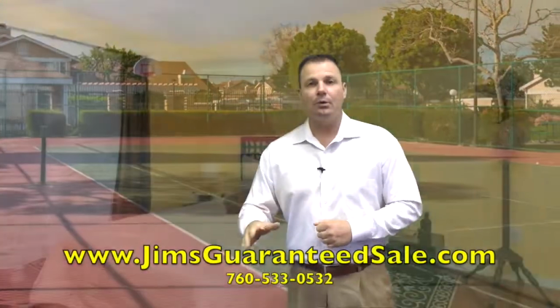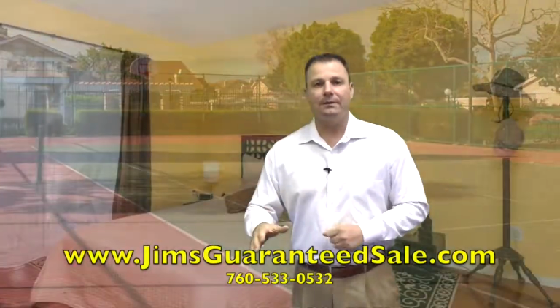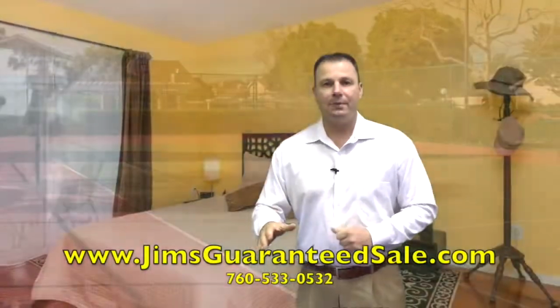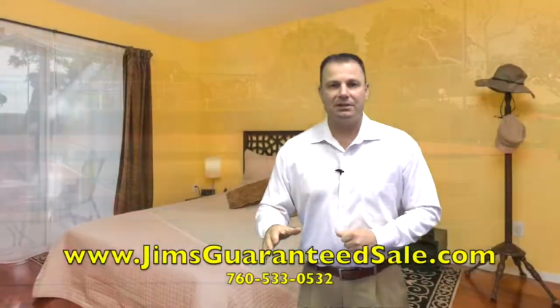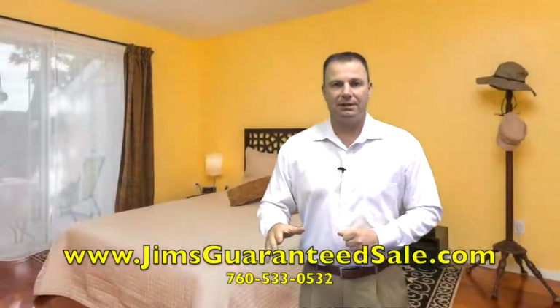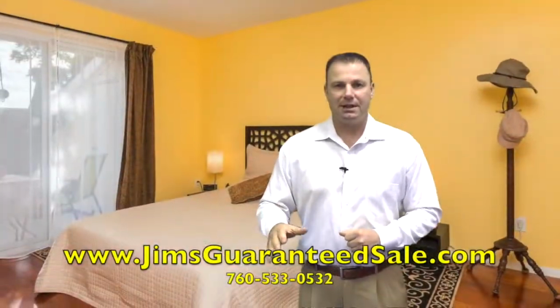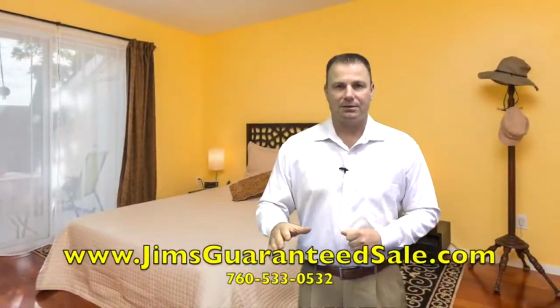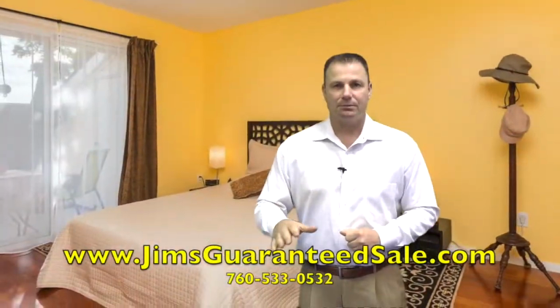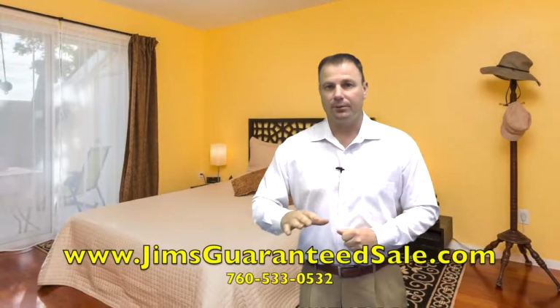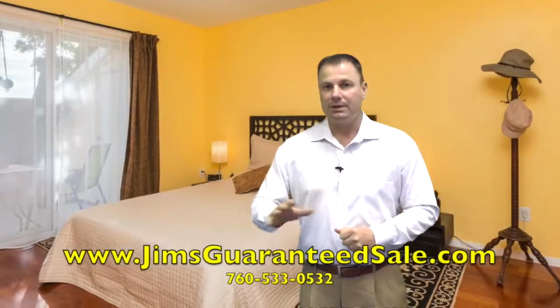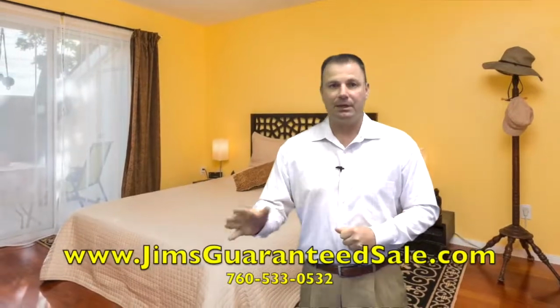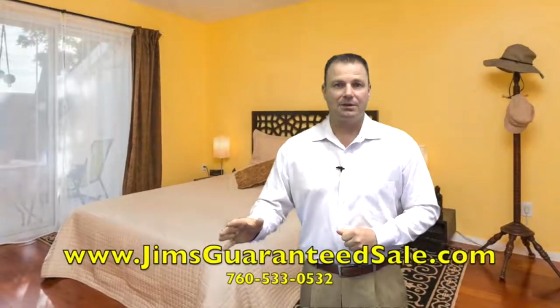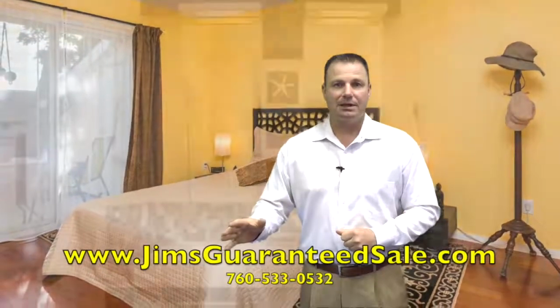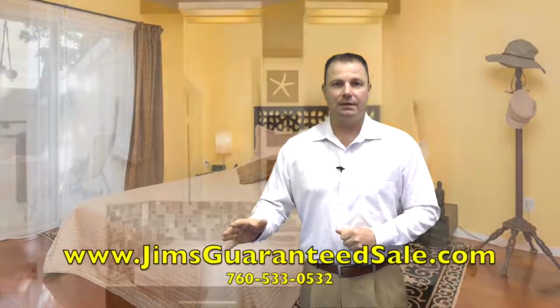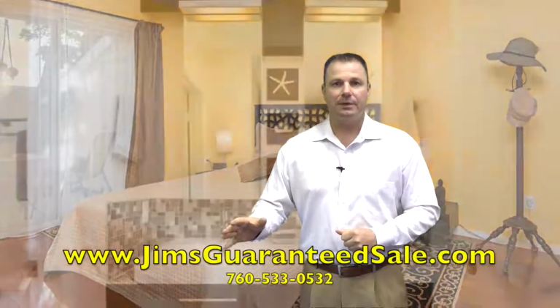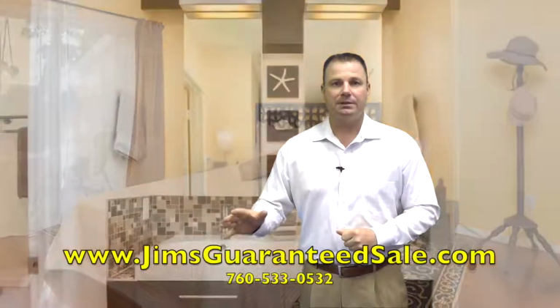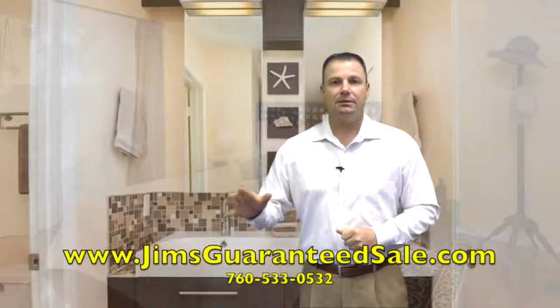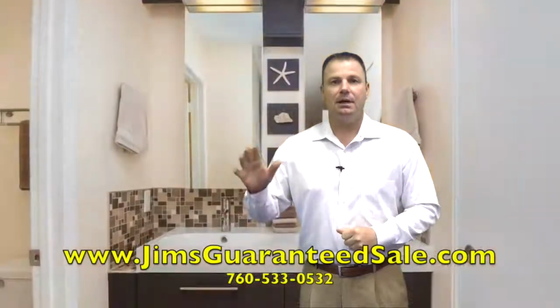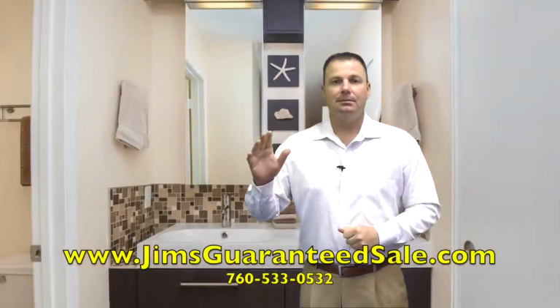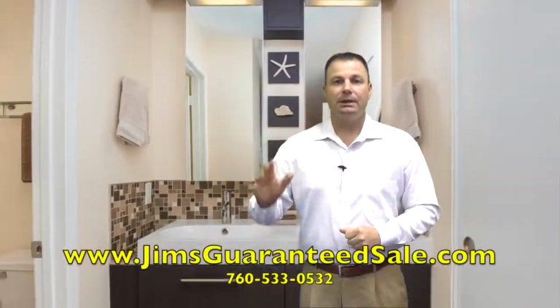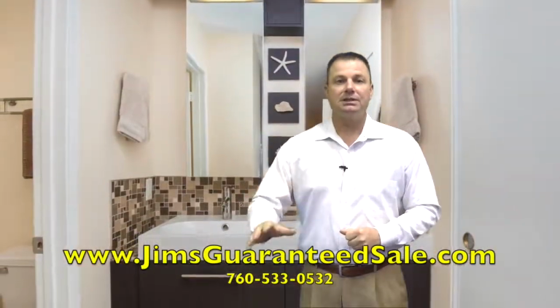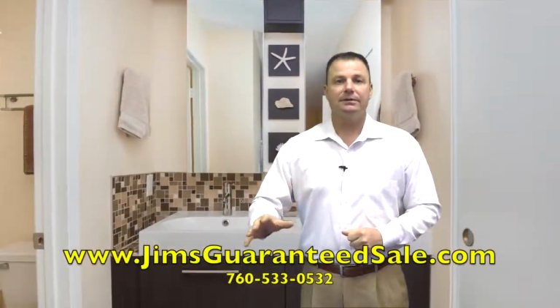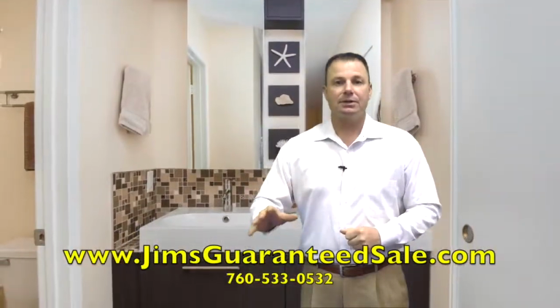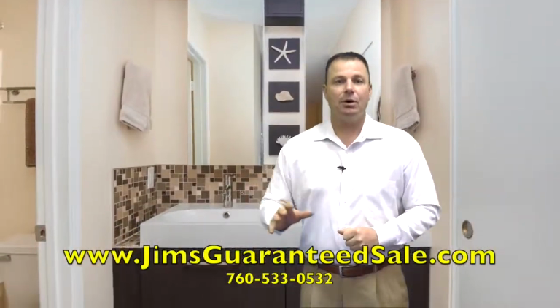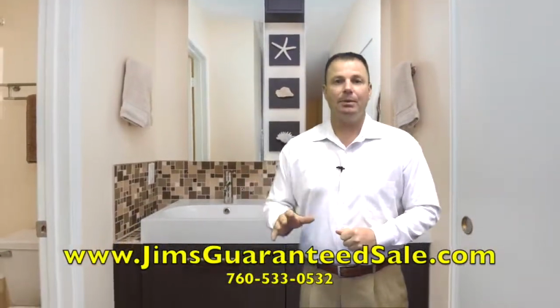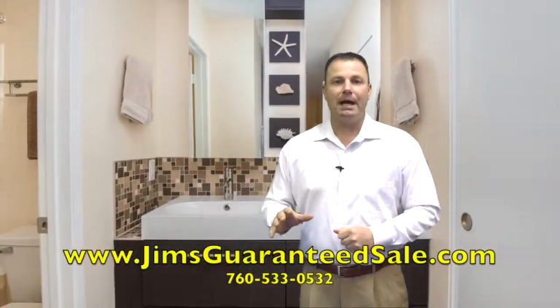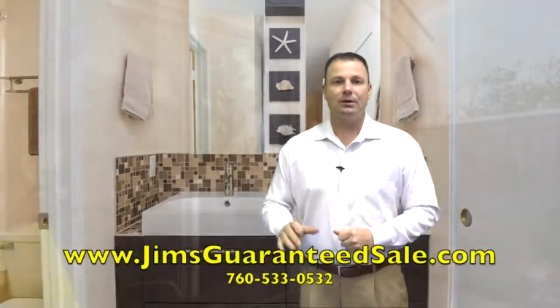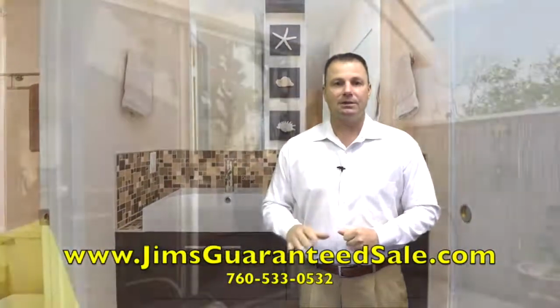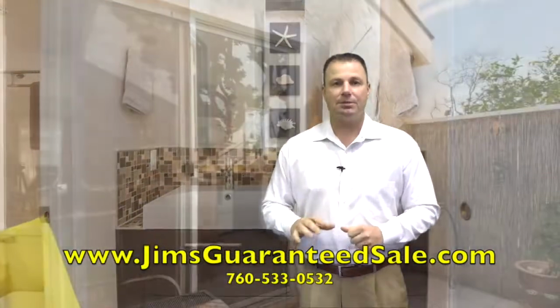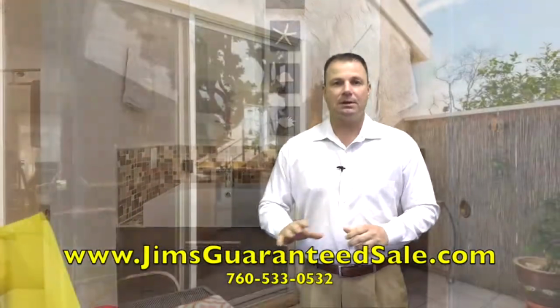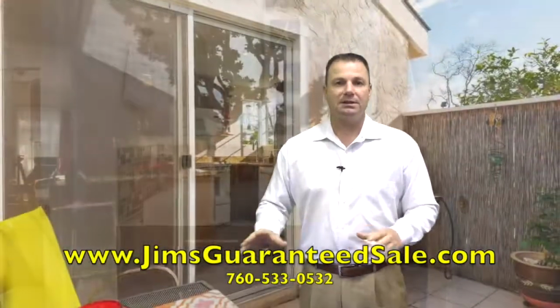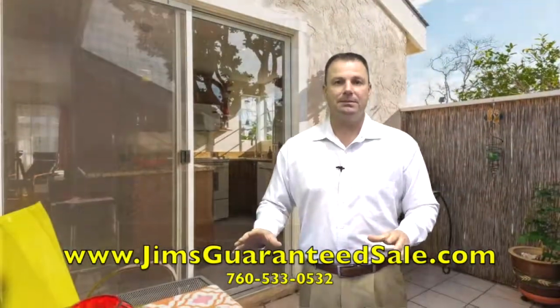If you want more information on this house before anybody else can get information, please give us a call back or respond to this email.